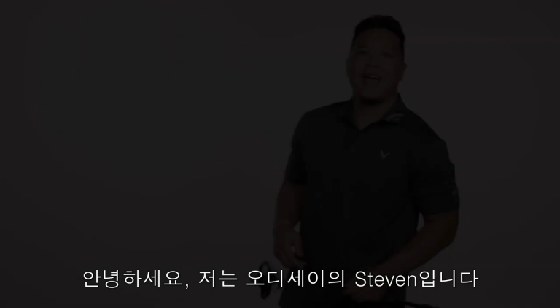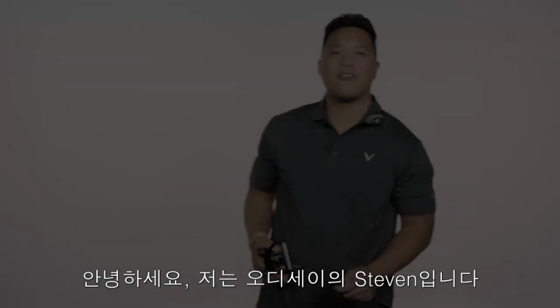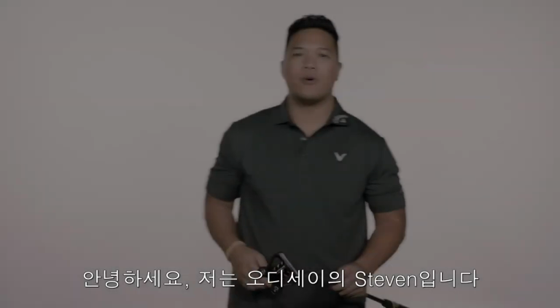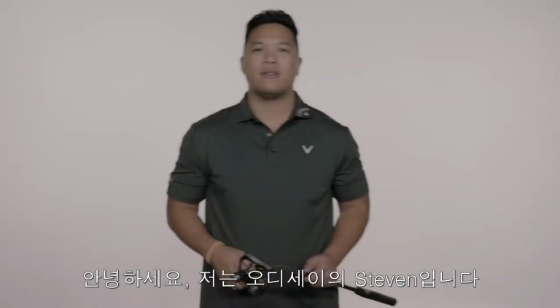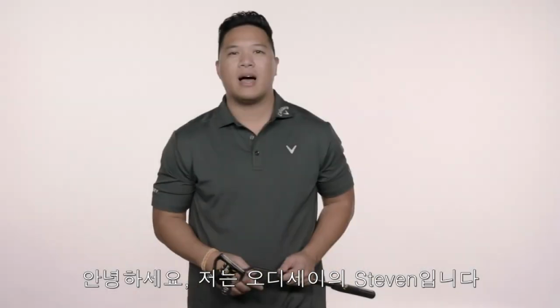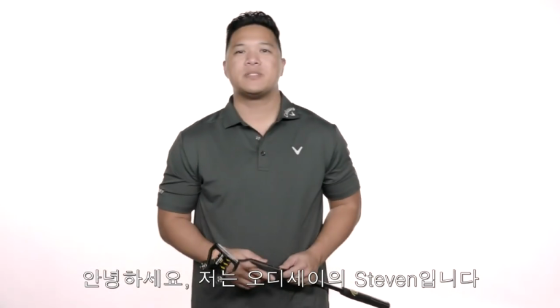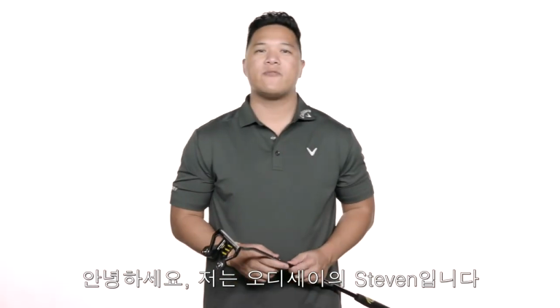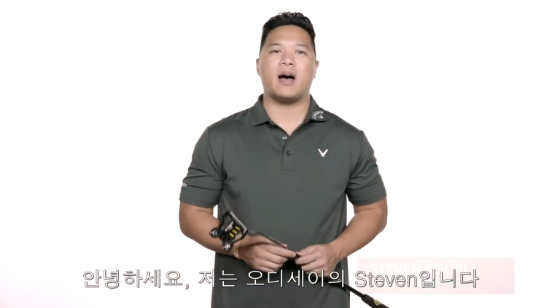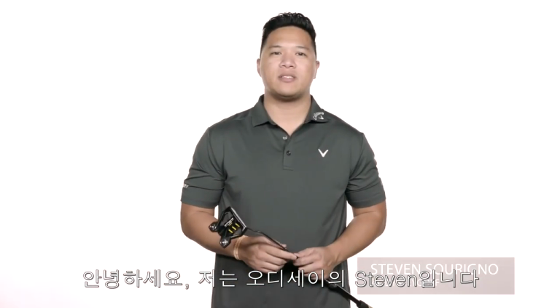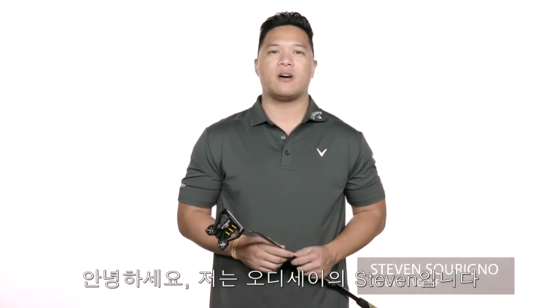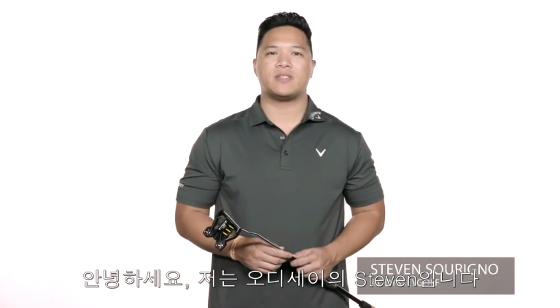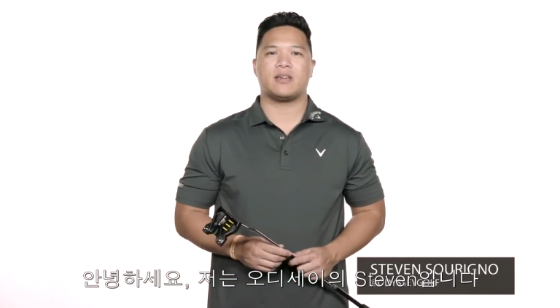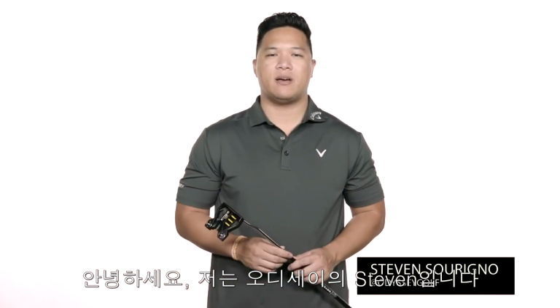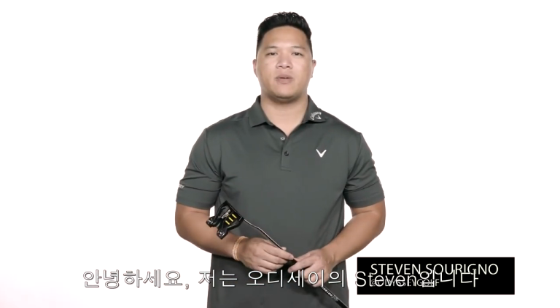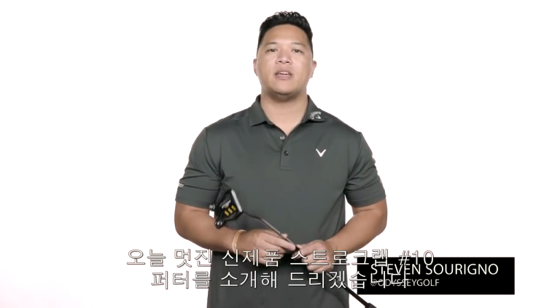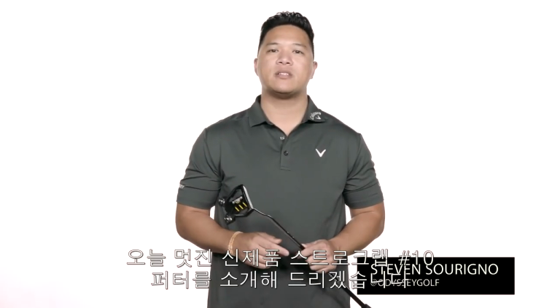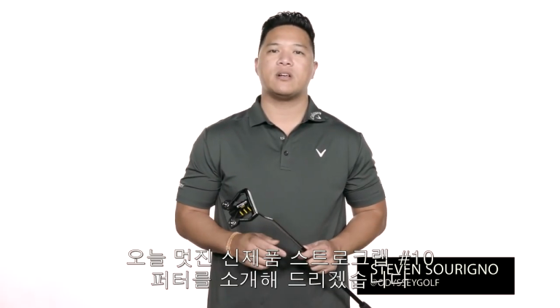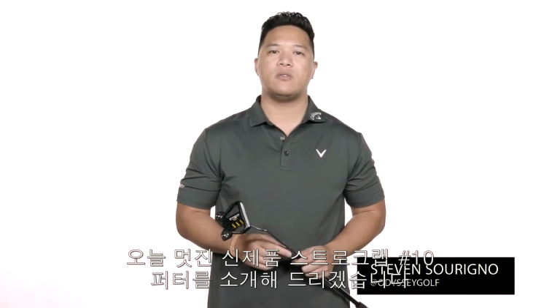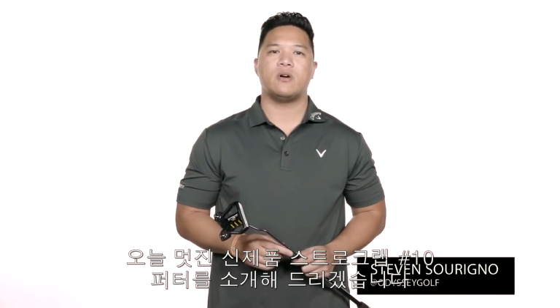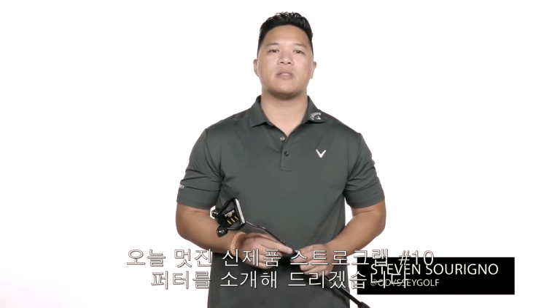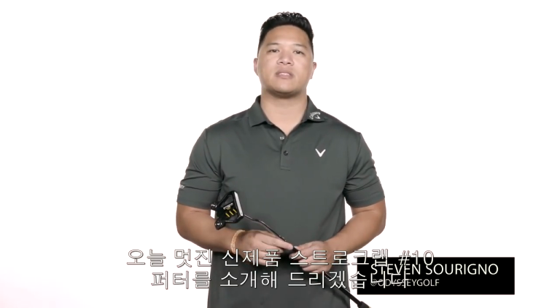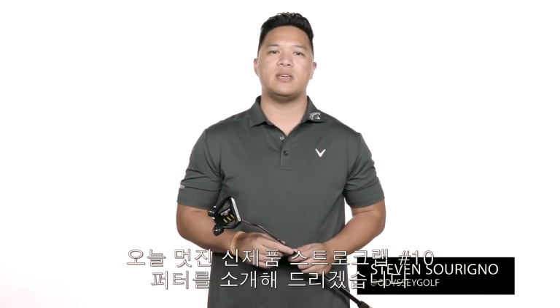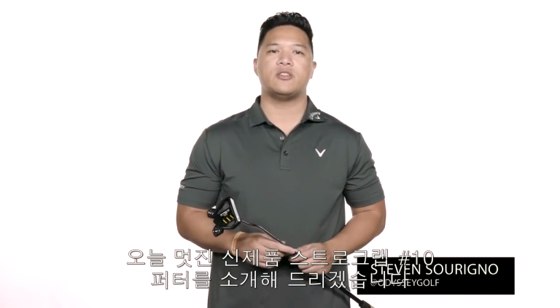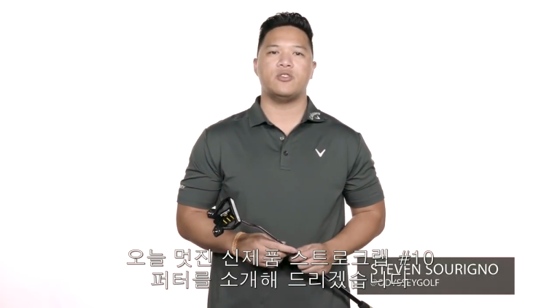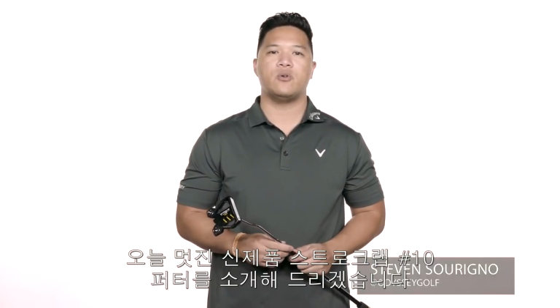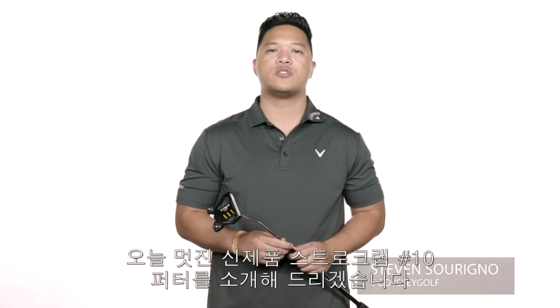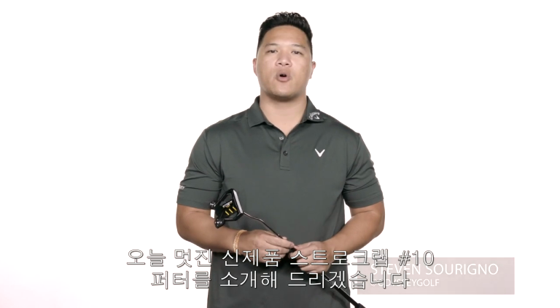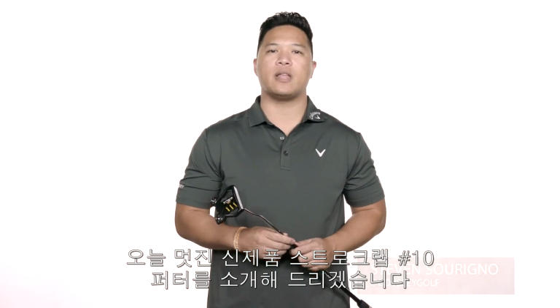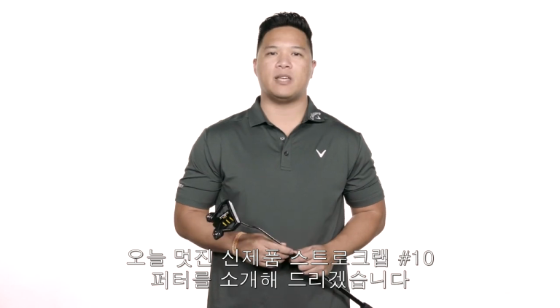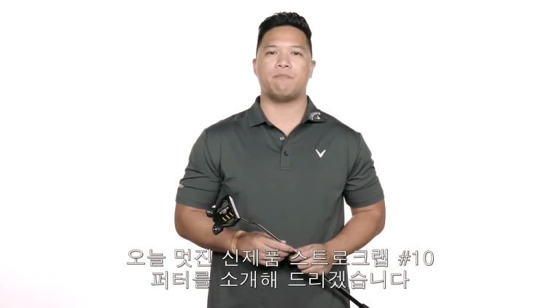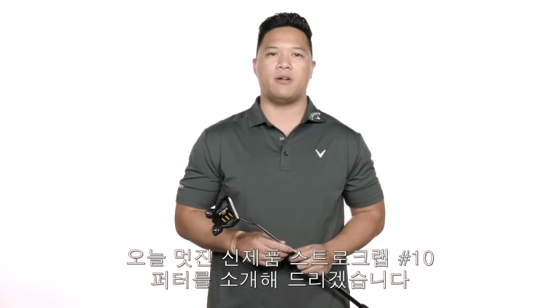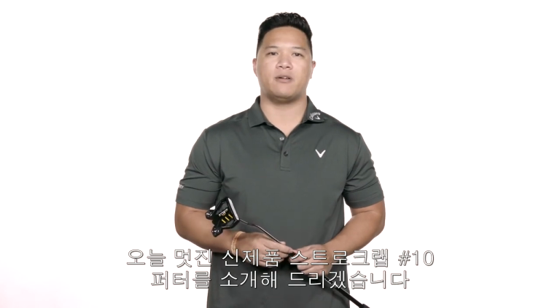Hey everyone, I'm Steven from odysseygolf.com, here to tell you about the sleek, new Stroke Lab 10 putter.